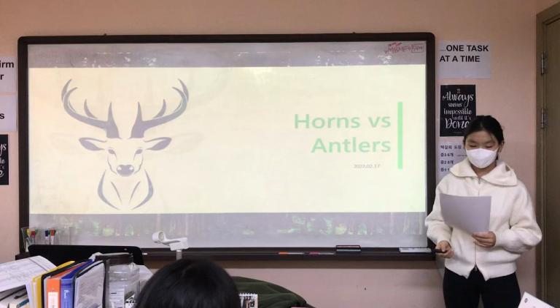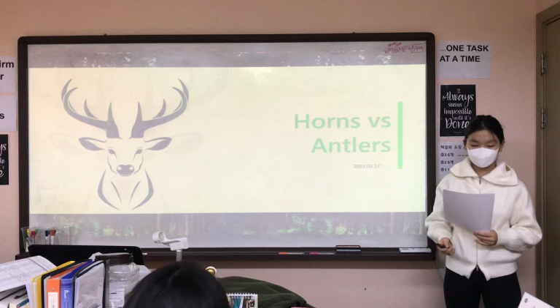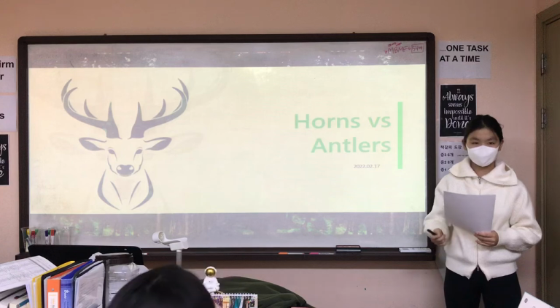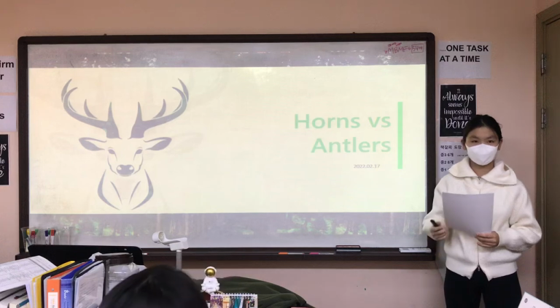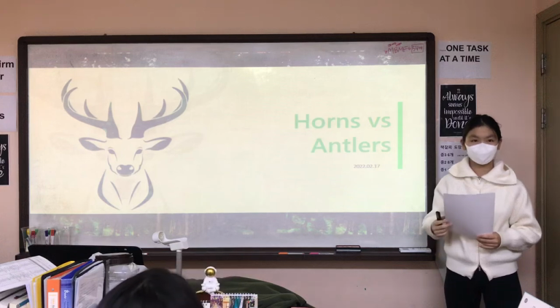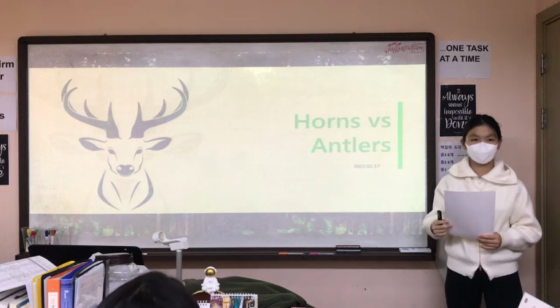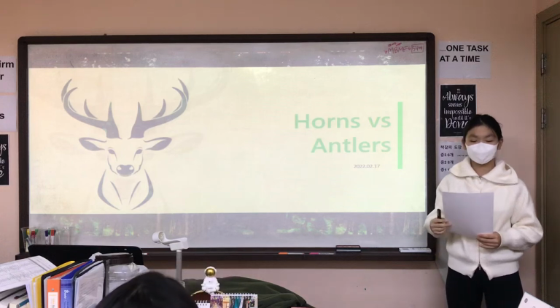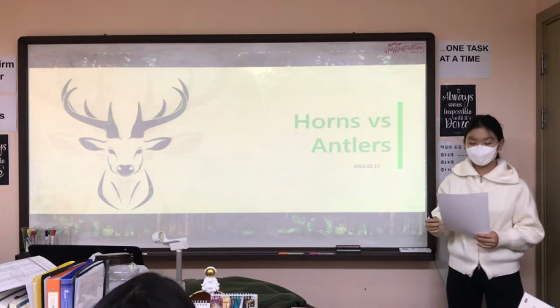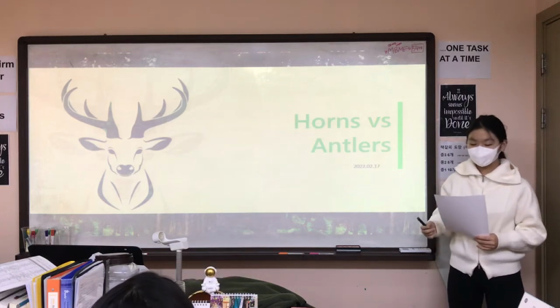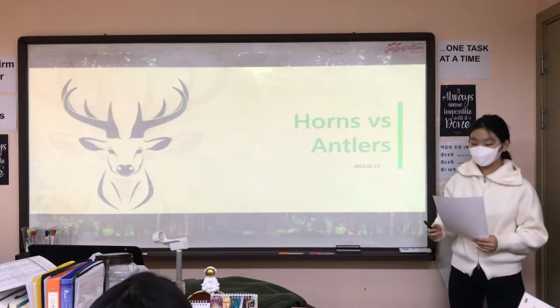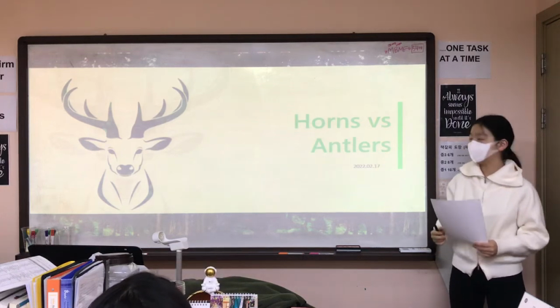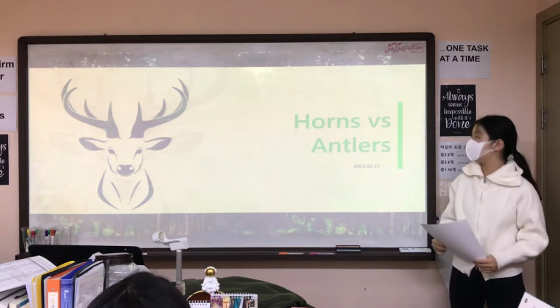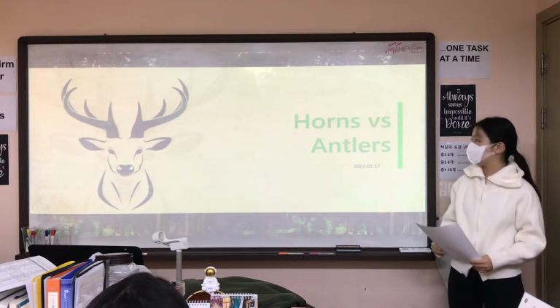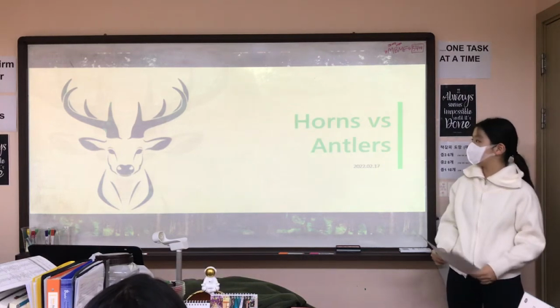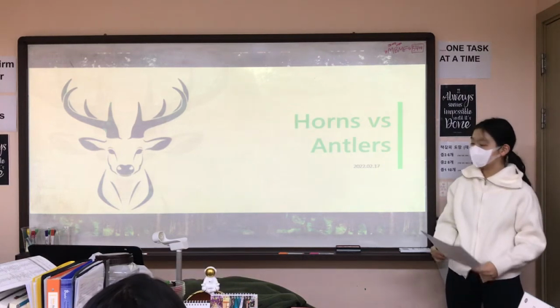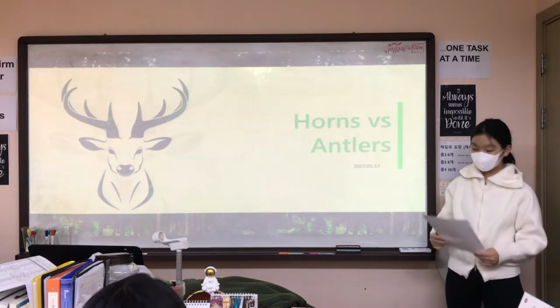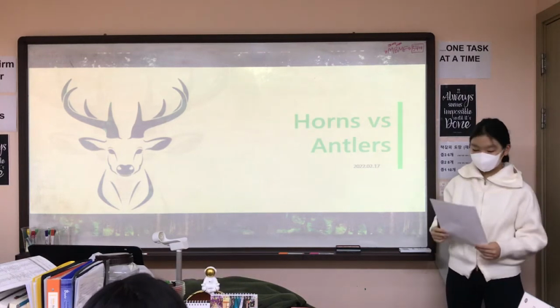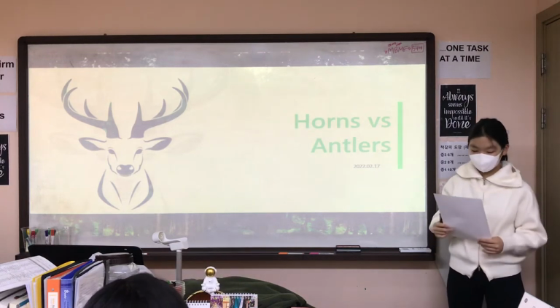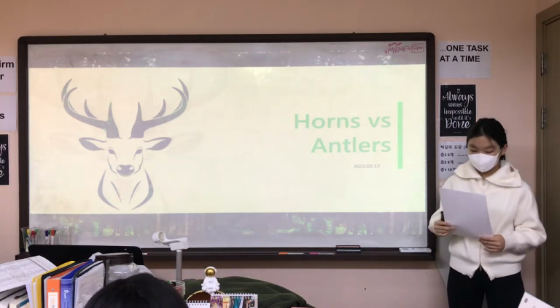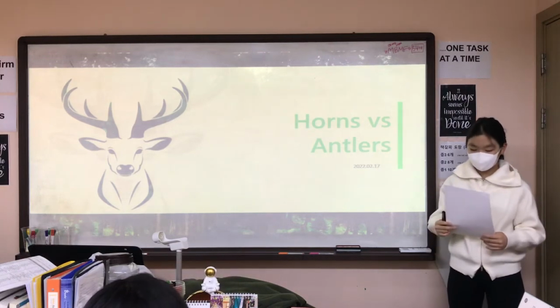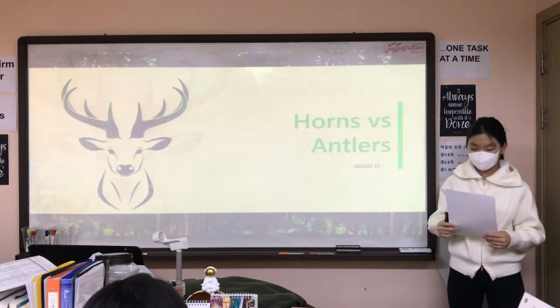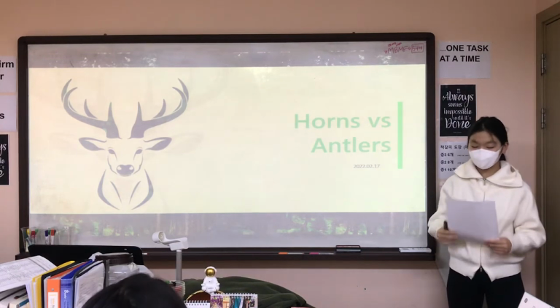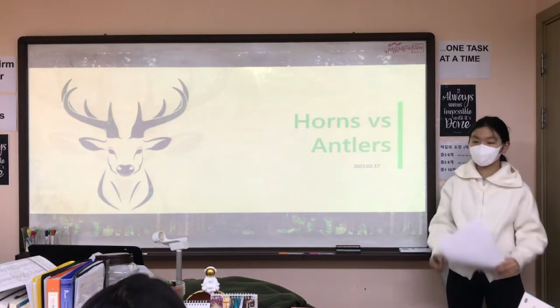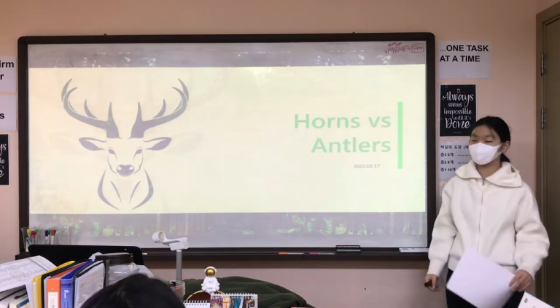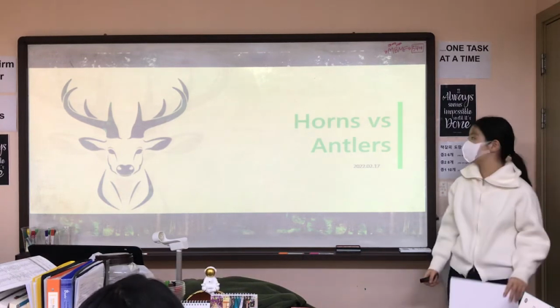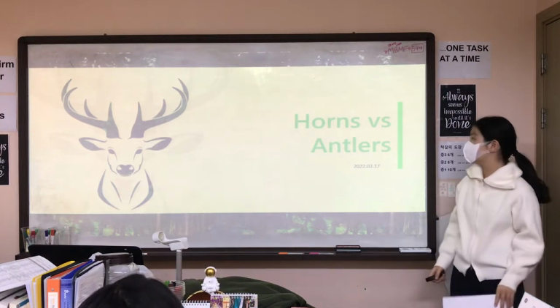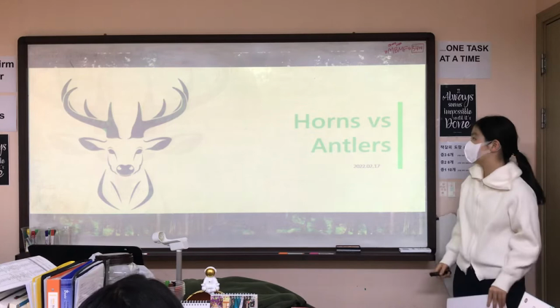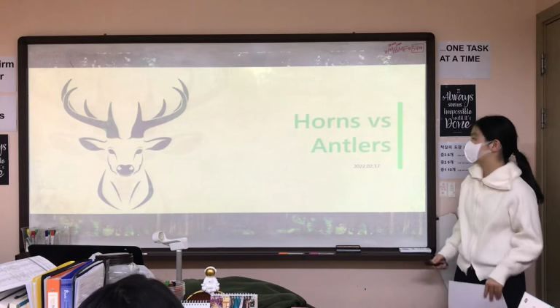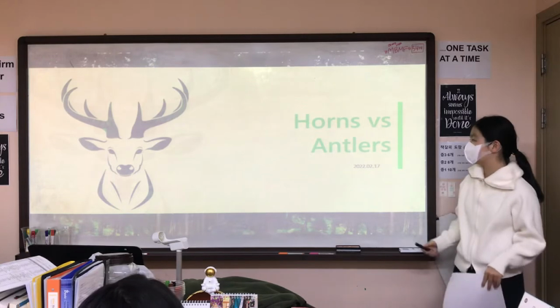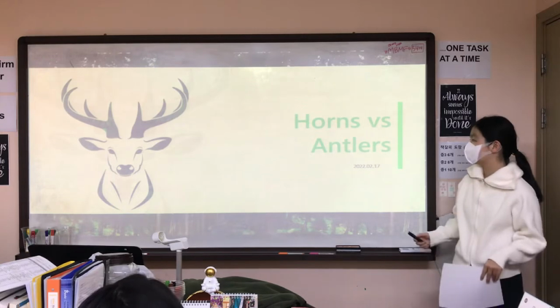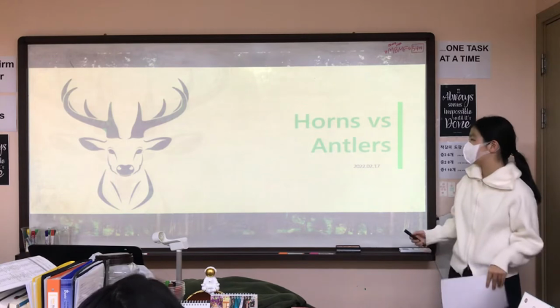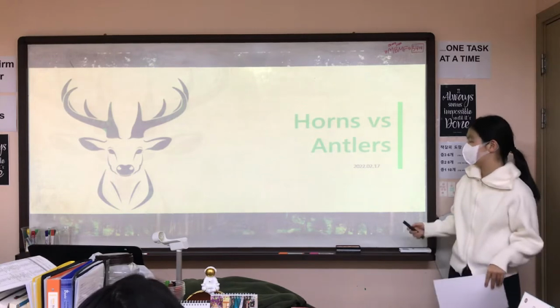Hello, my name is Hian, and today I'm going to talk about the difference between horns and antlers.